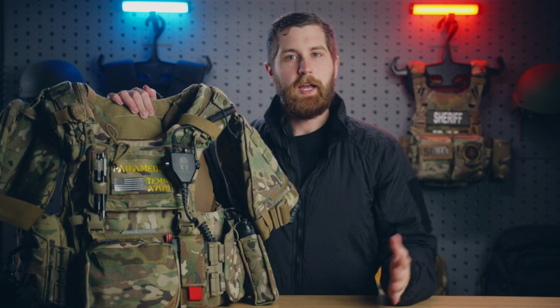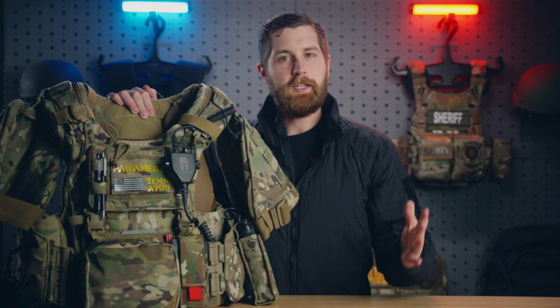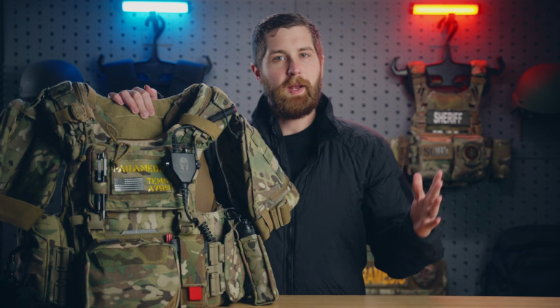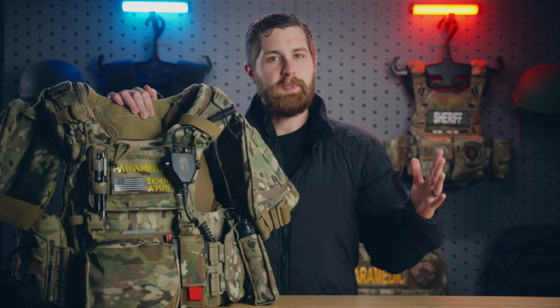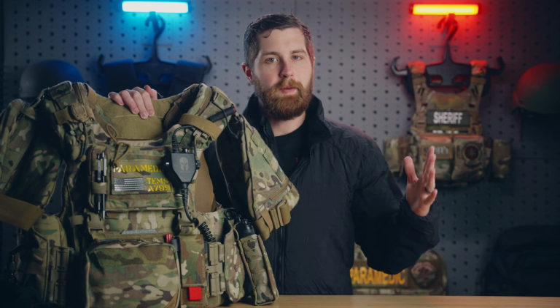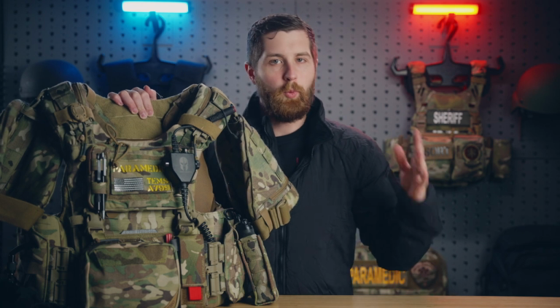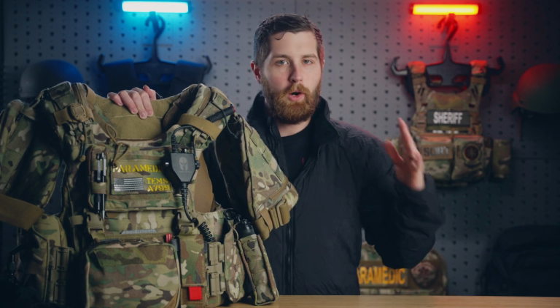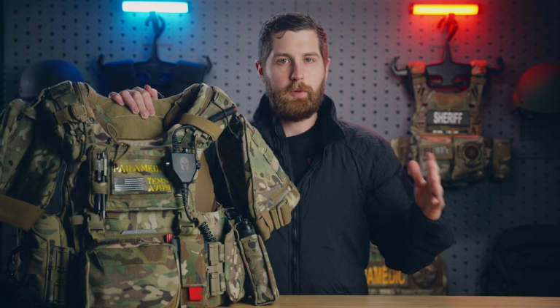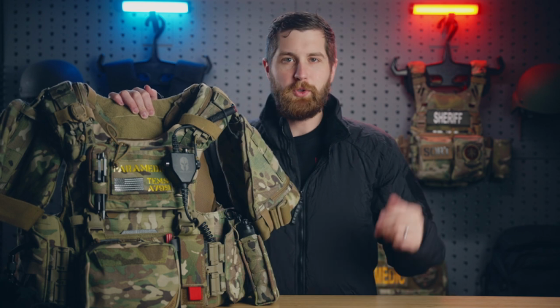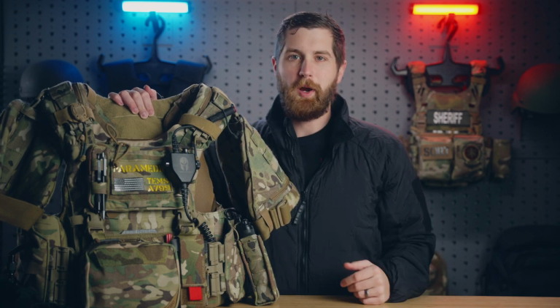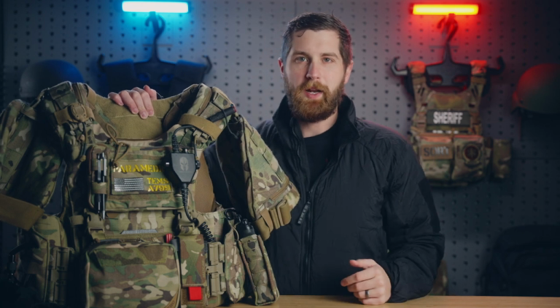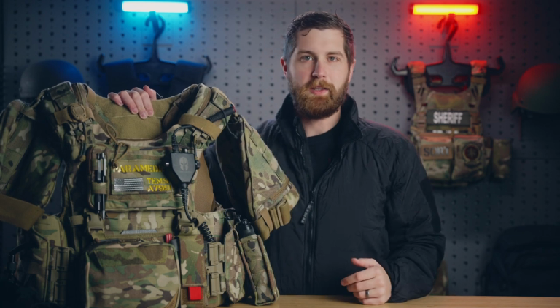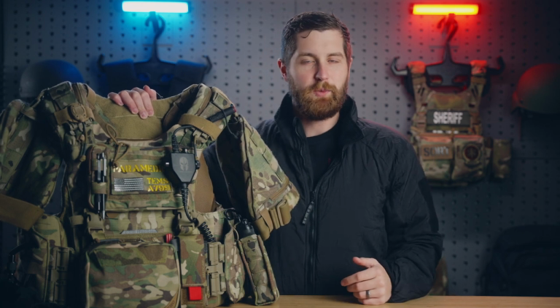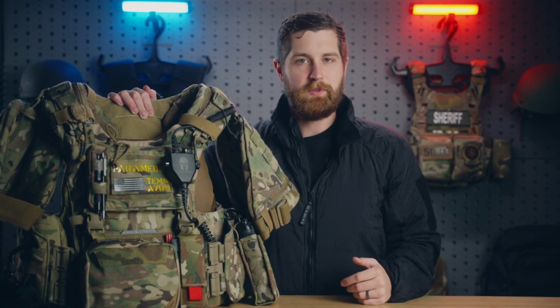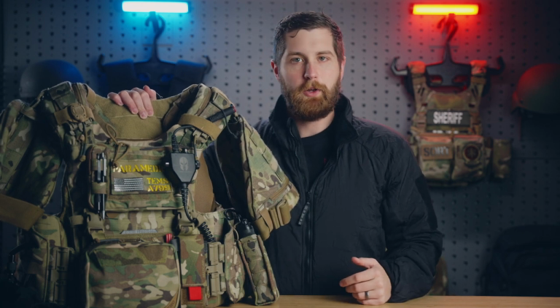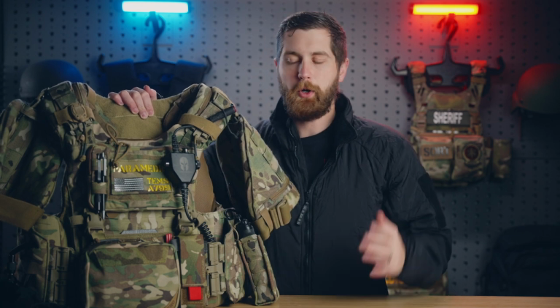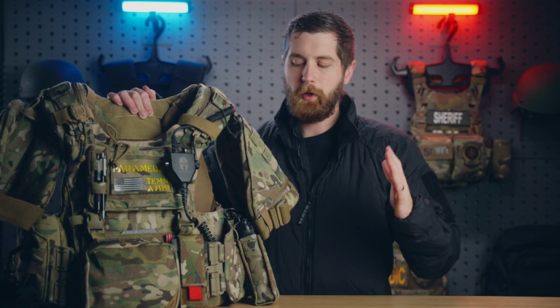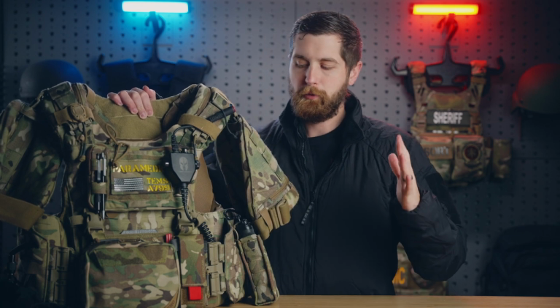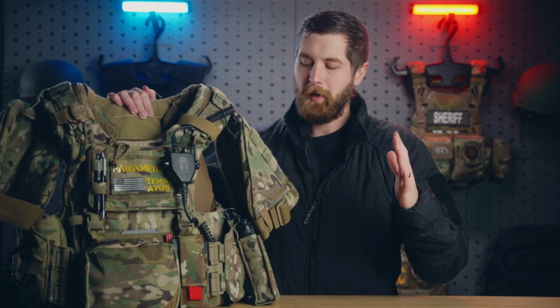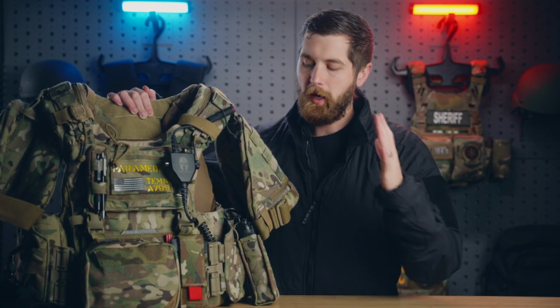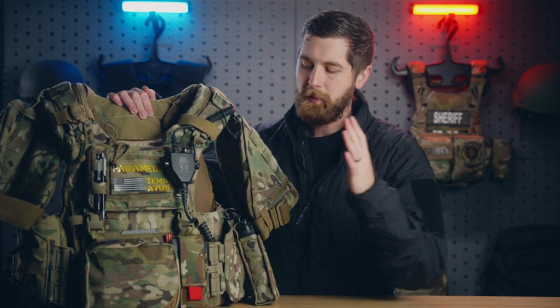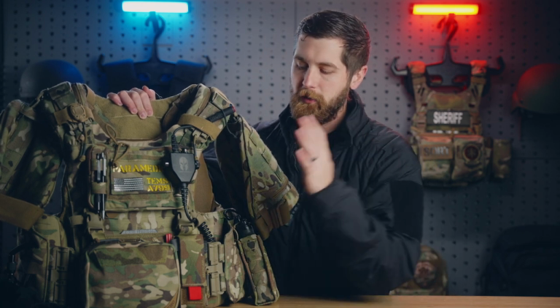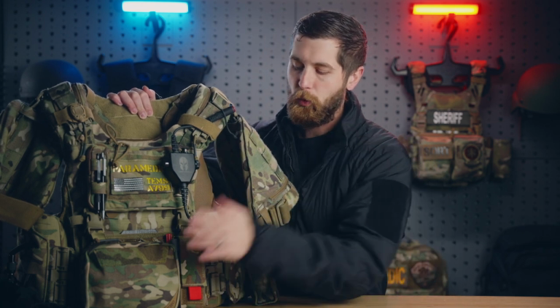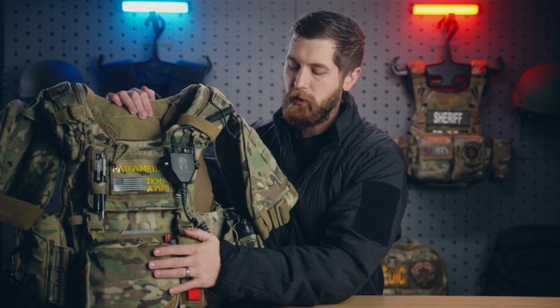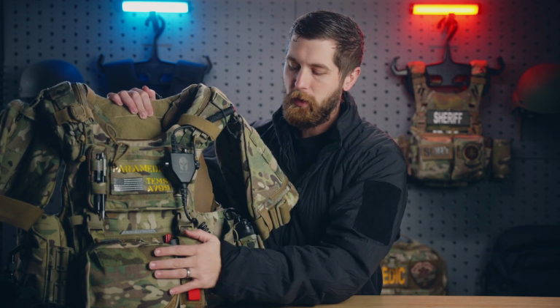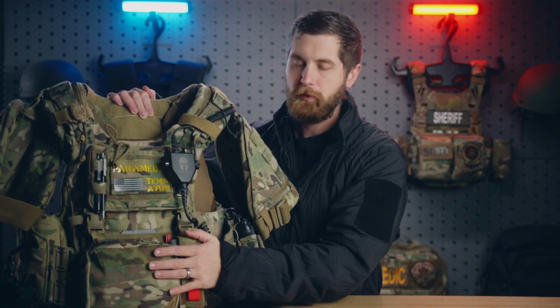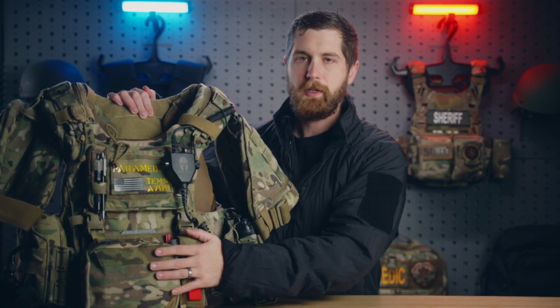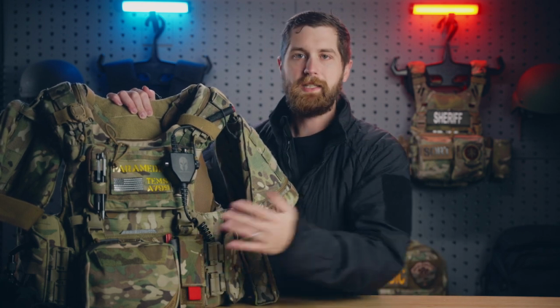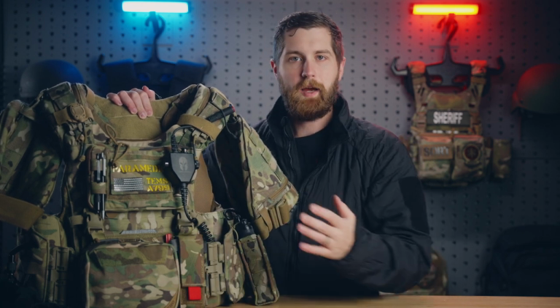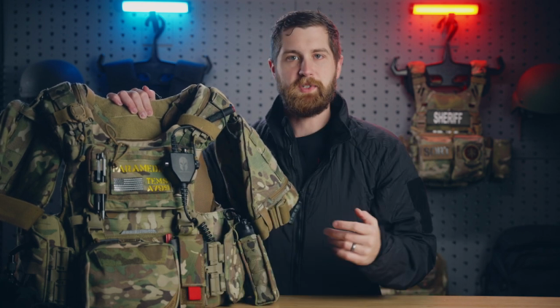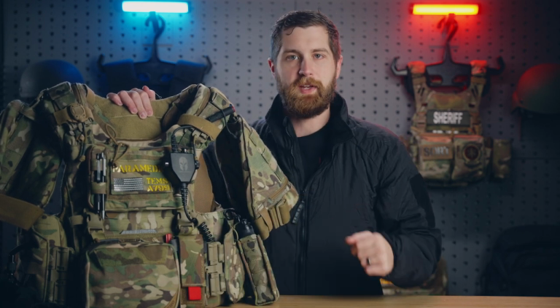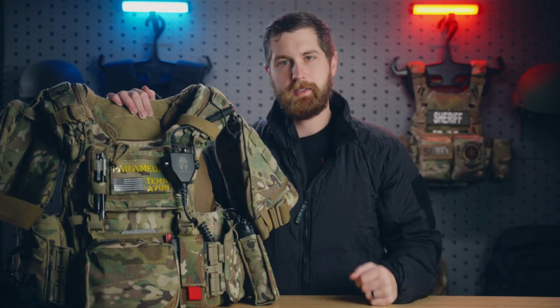Hey guys, my name's Sam and welcome to Pragmatic. This week's video, we're going through my updated 2023 Thames vest.